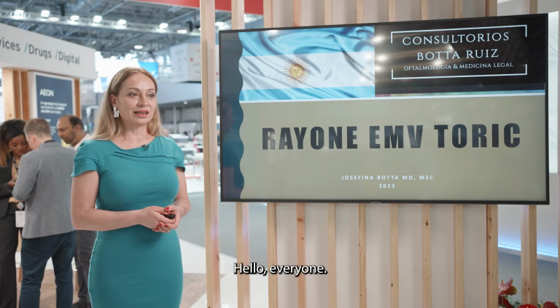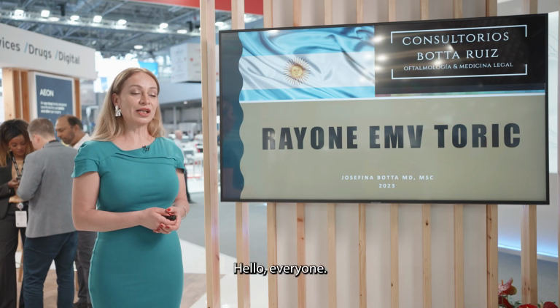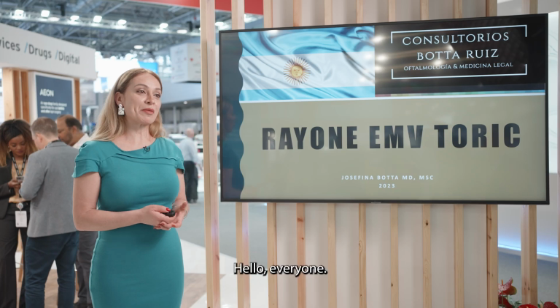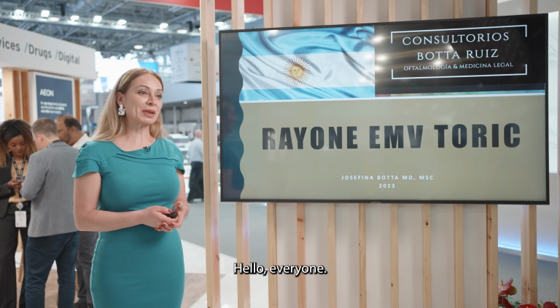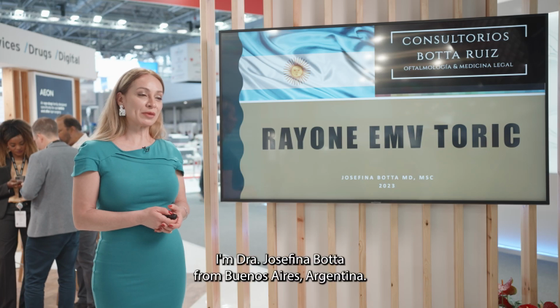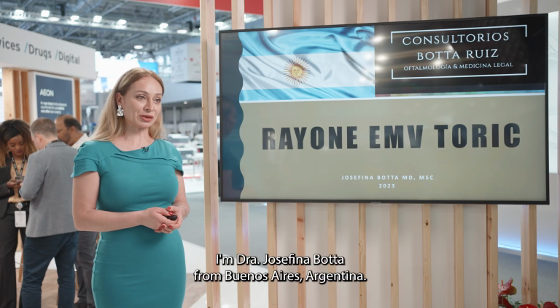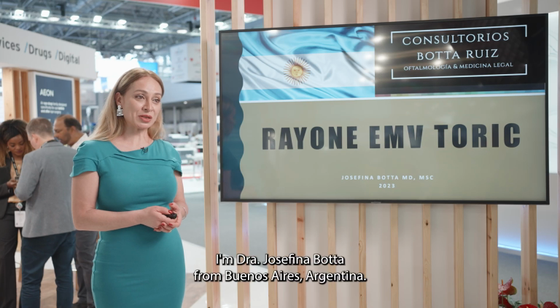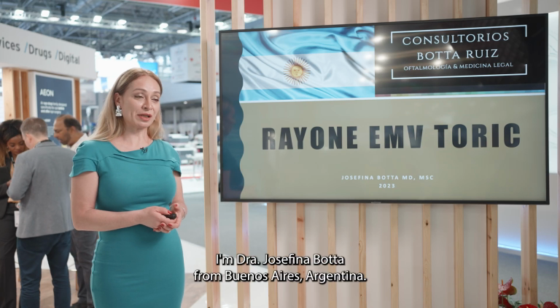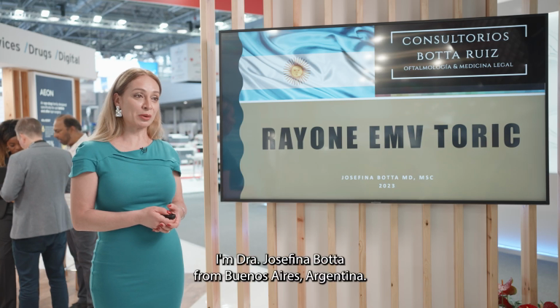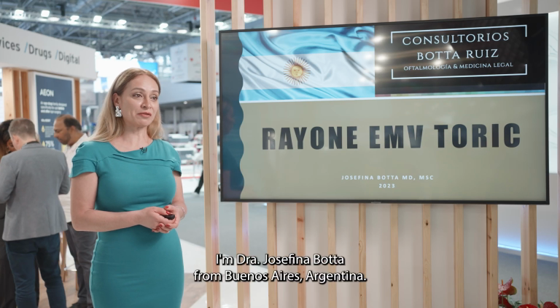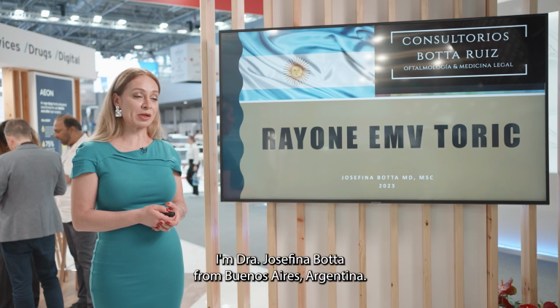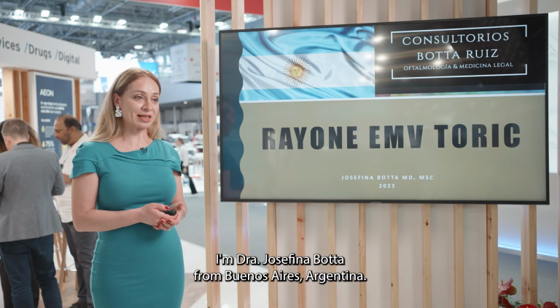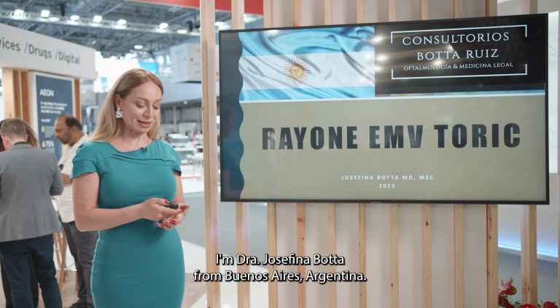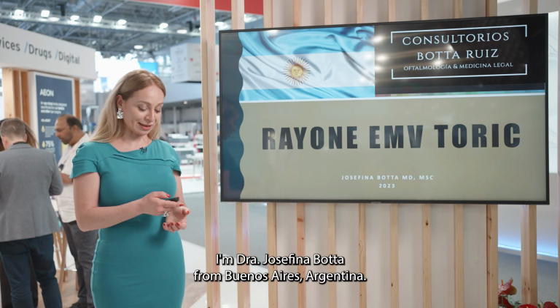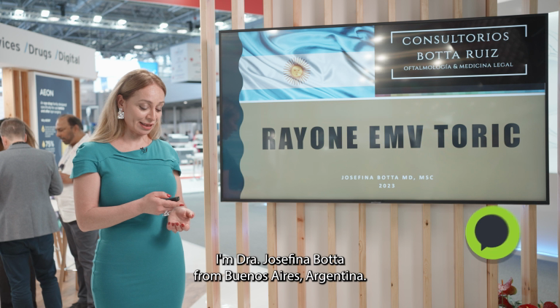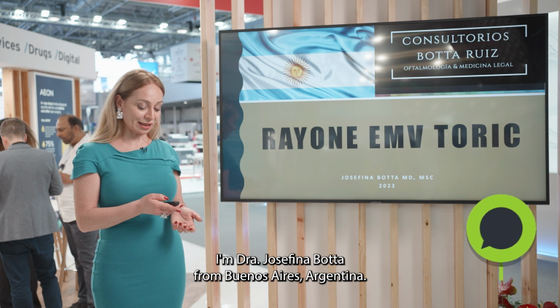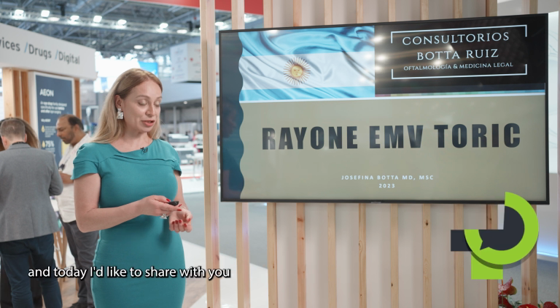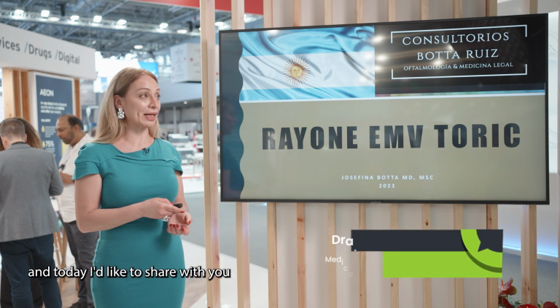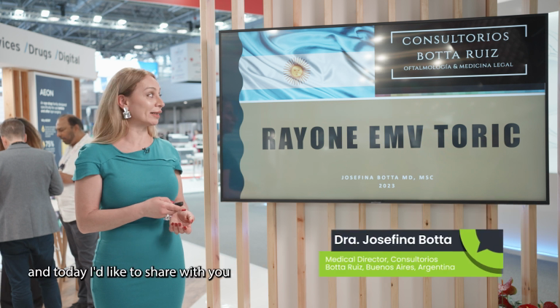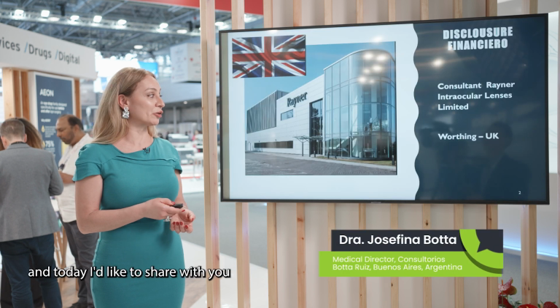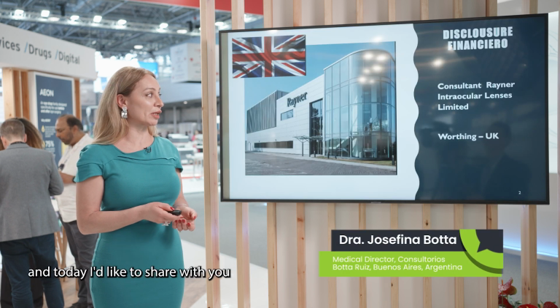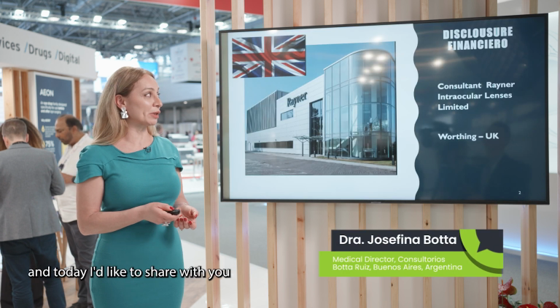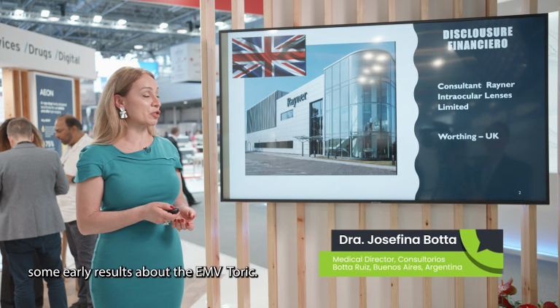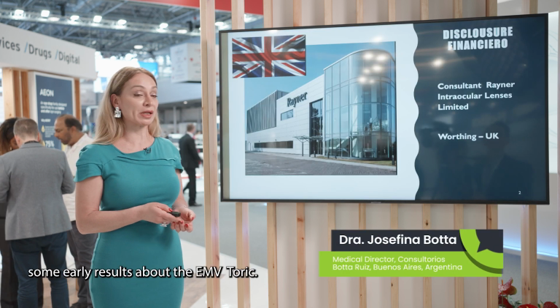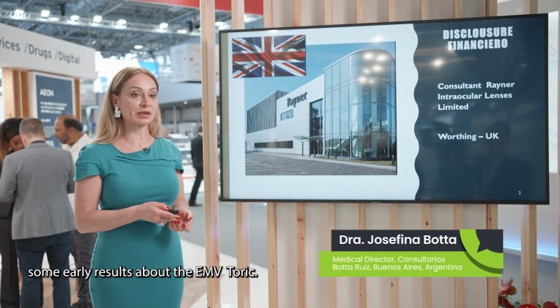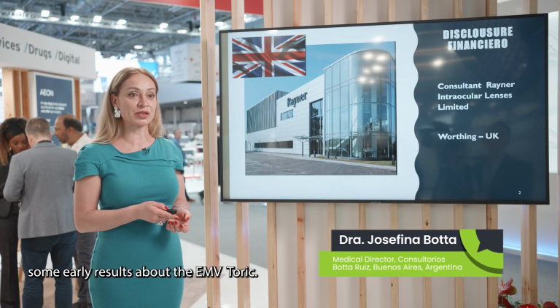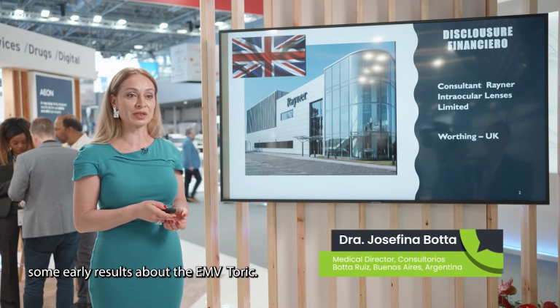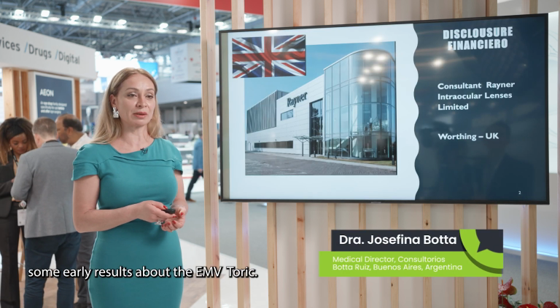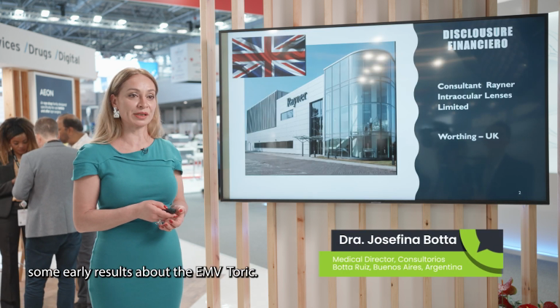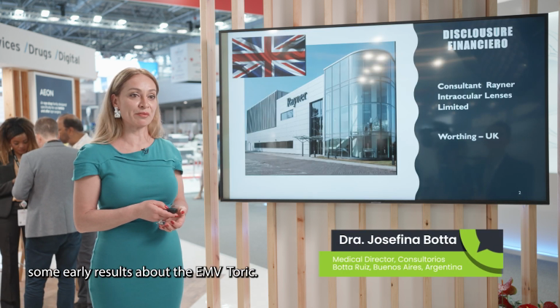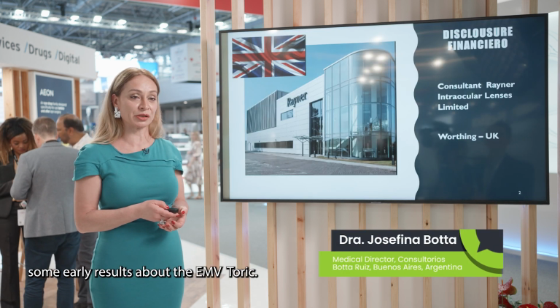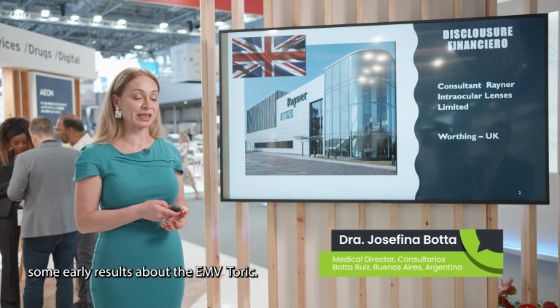Hello everyone. I'm Dr. Josefina Obota from Buenos Aires, Argentina, and today I'd like to share with you some early results about the MB Toric.